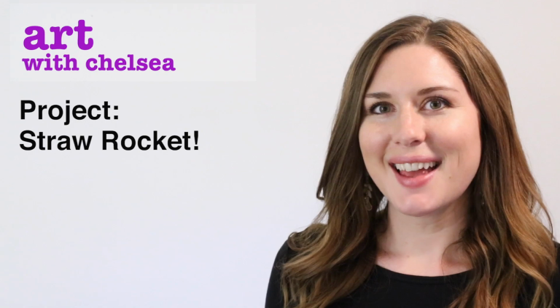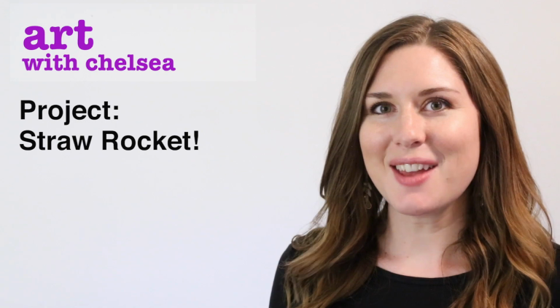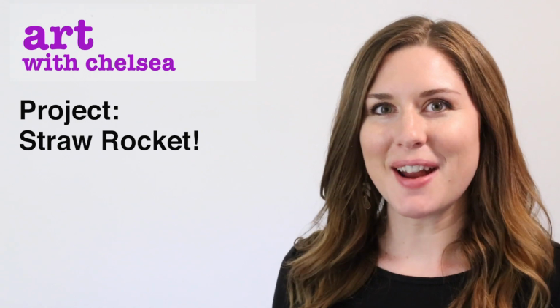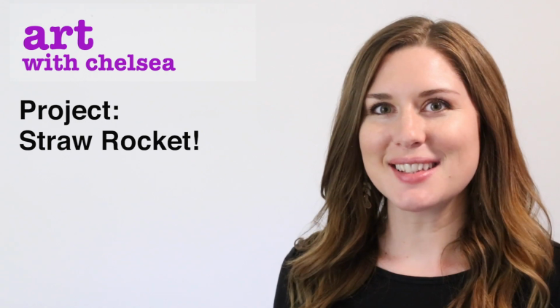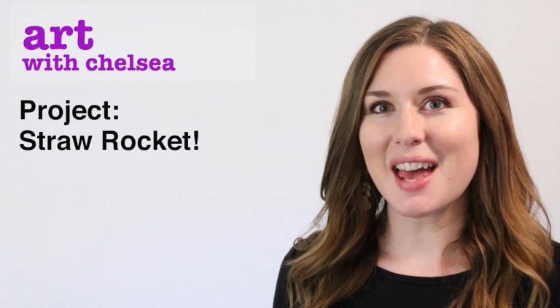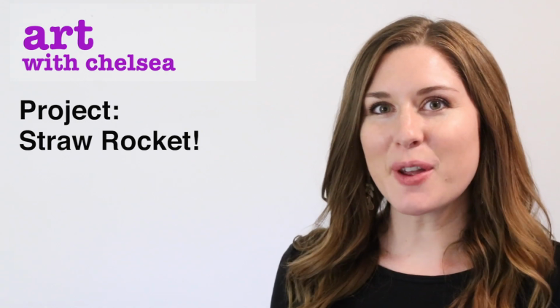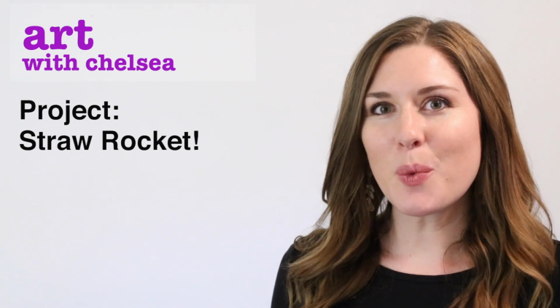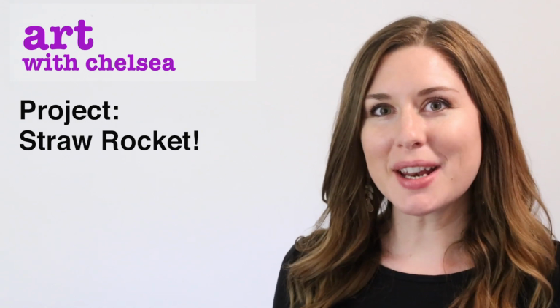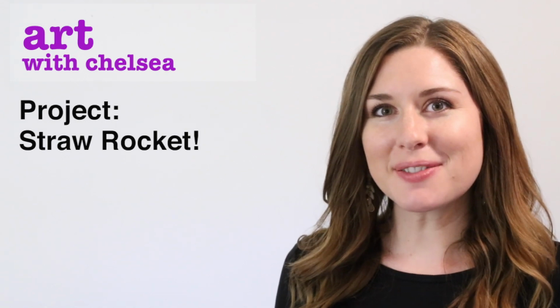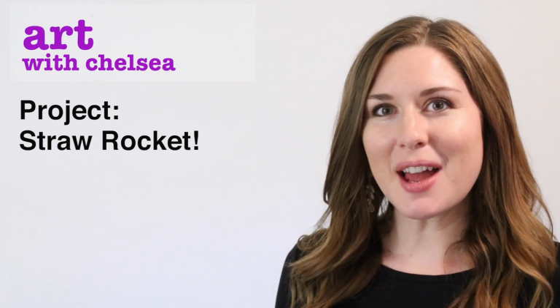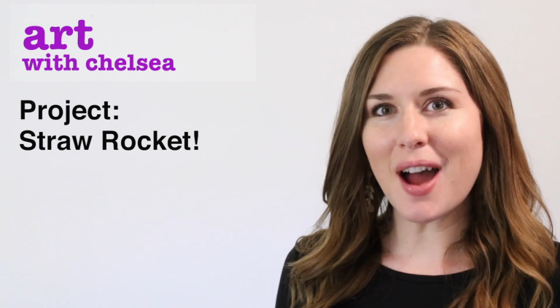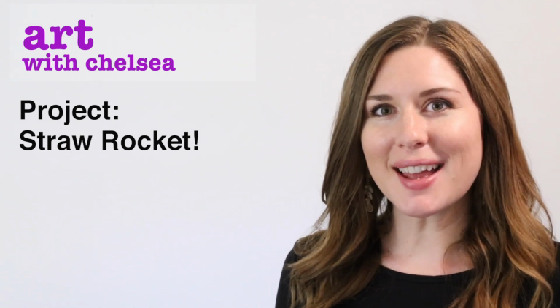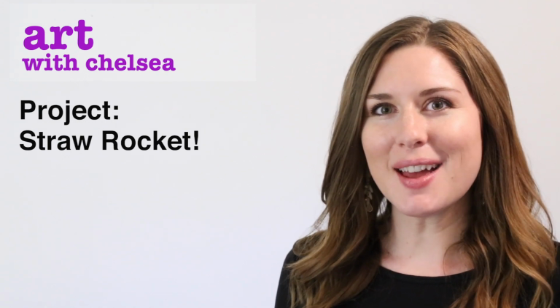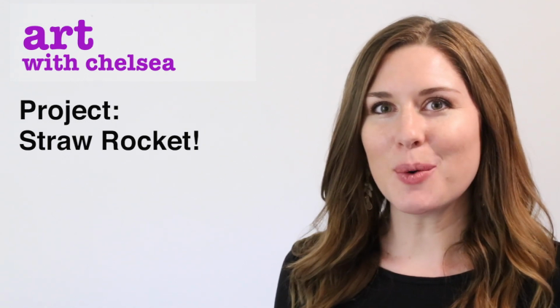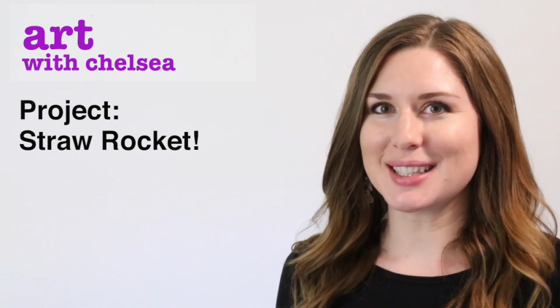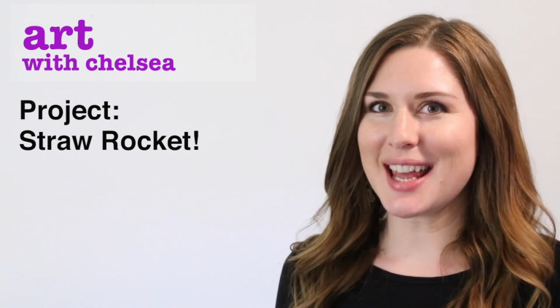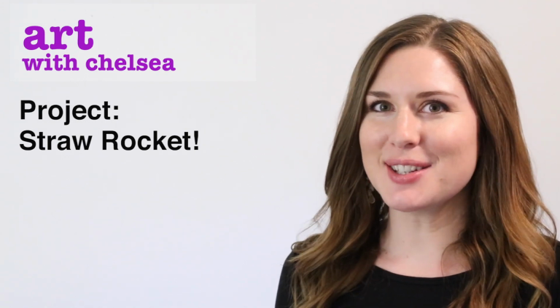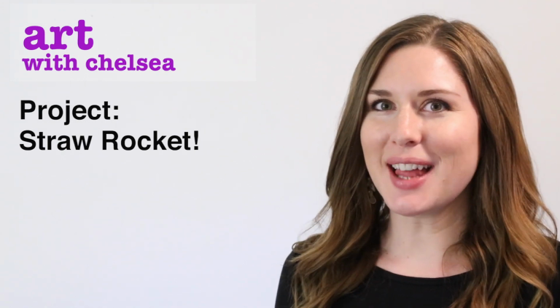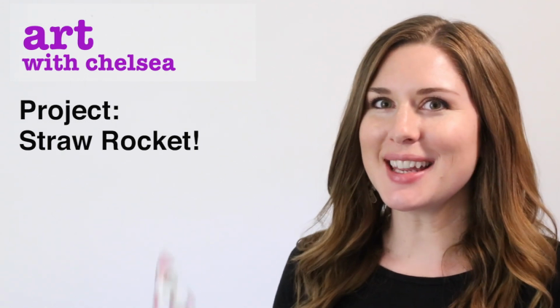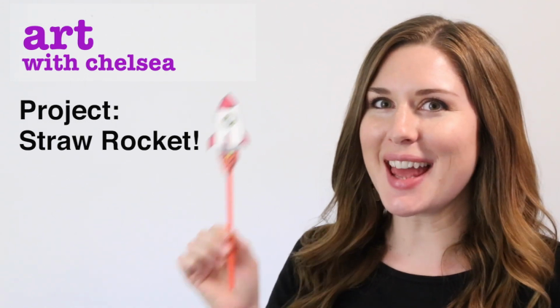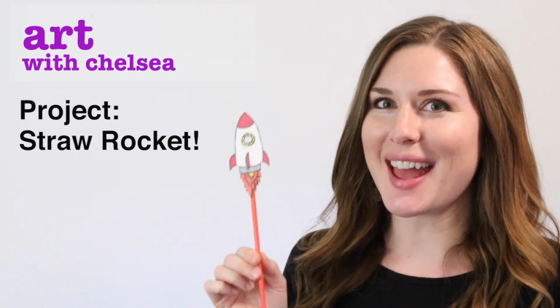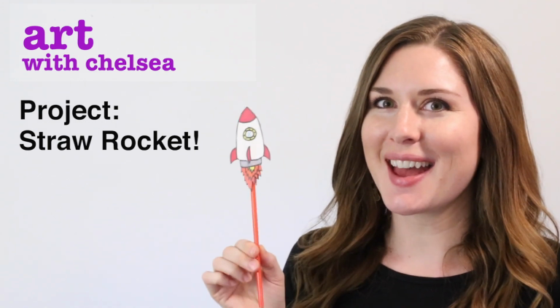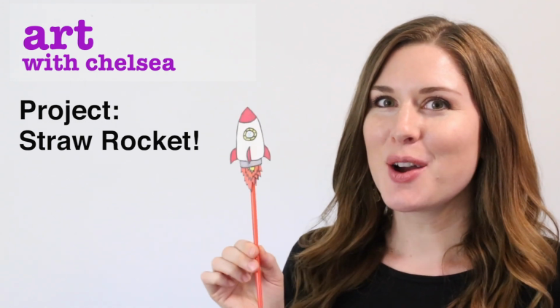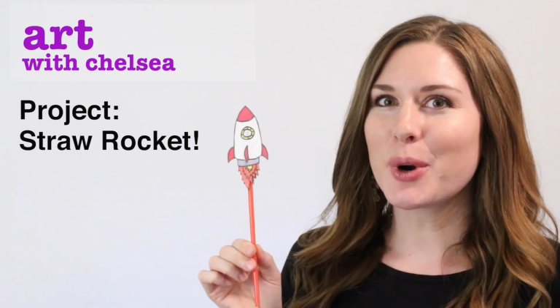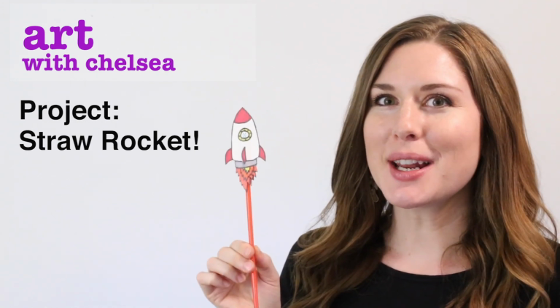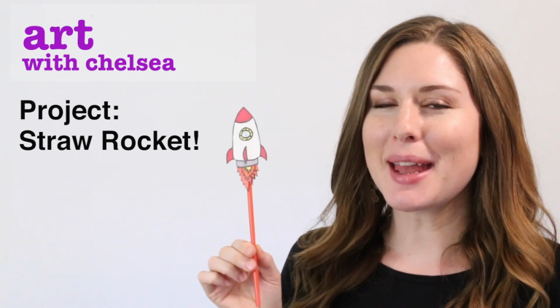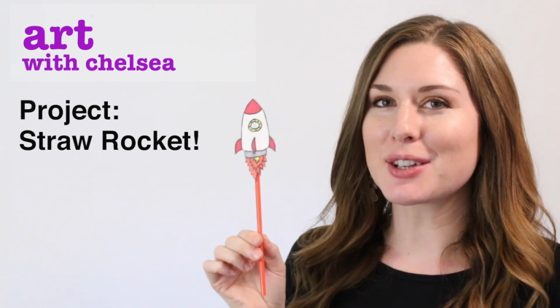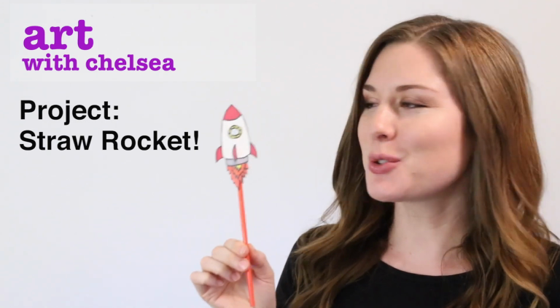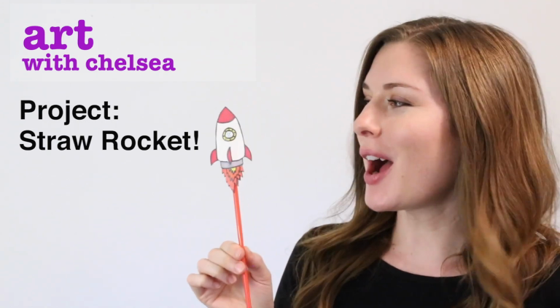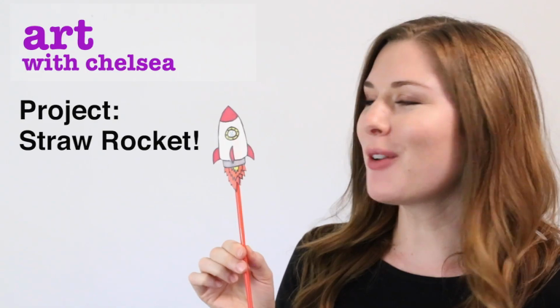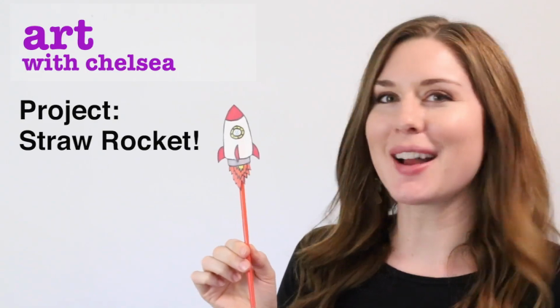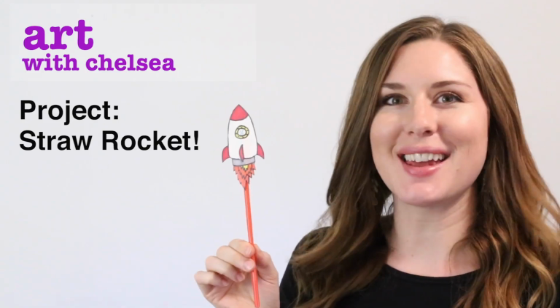Hey friends, have you ever wanted to fly a rocket? Well today is your lucky day. We're going to make a straw rocket.